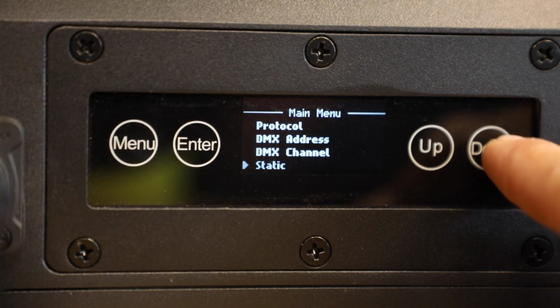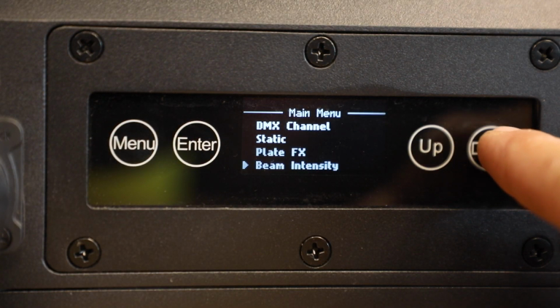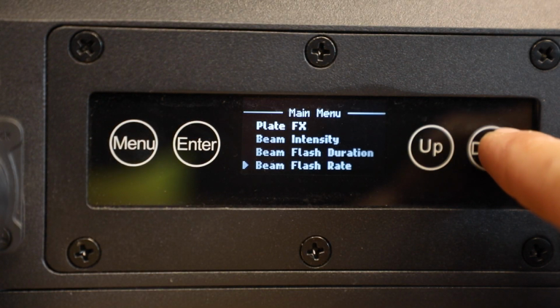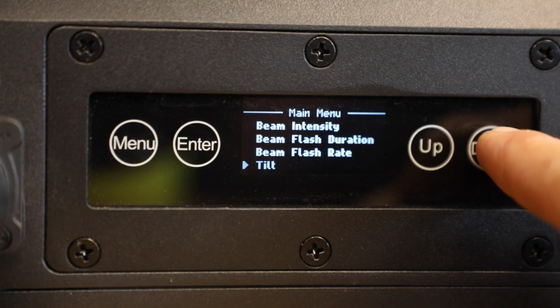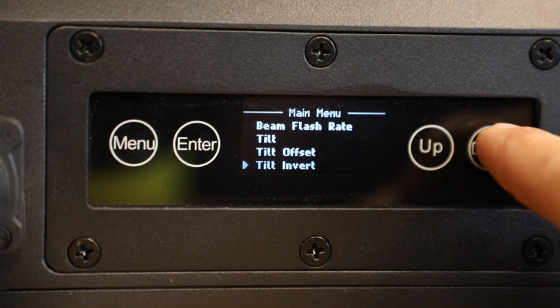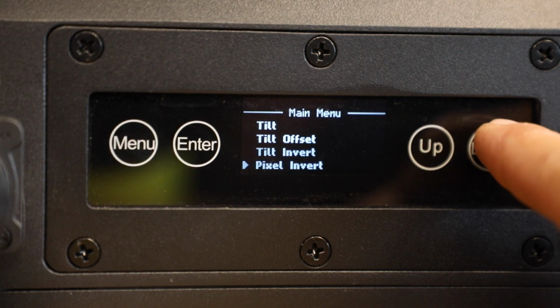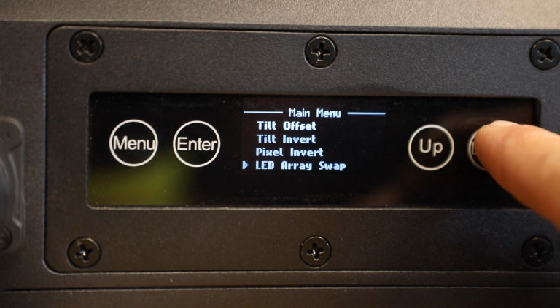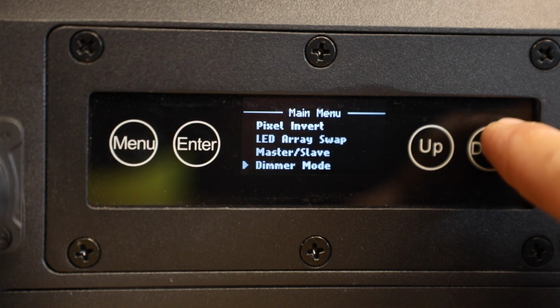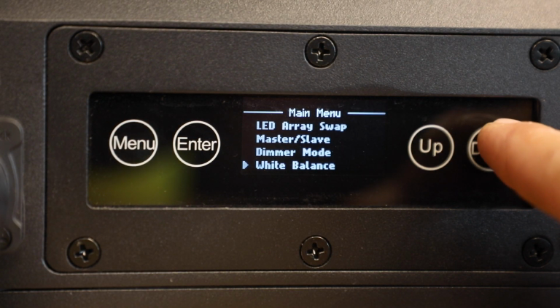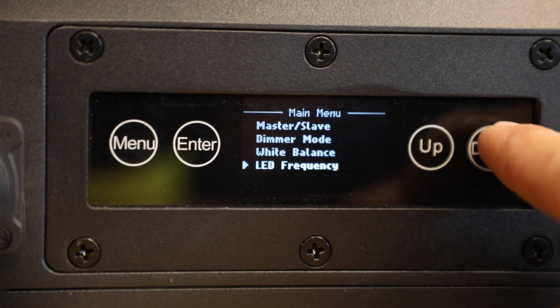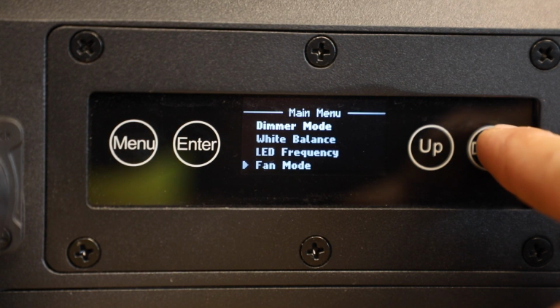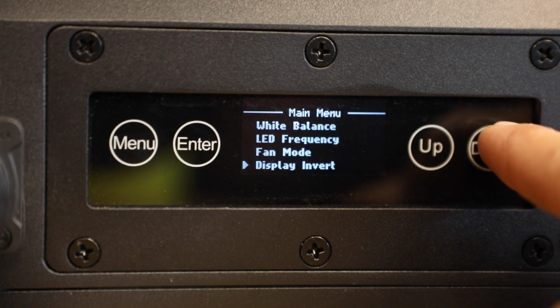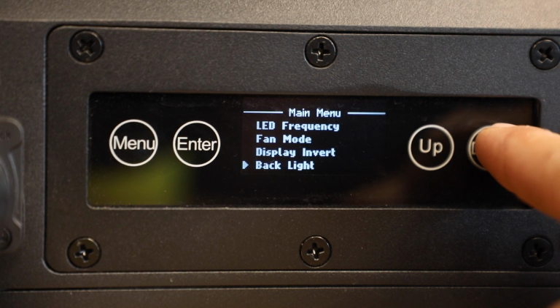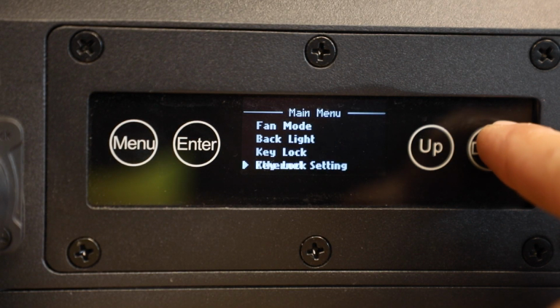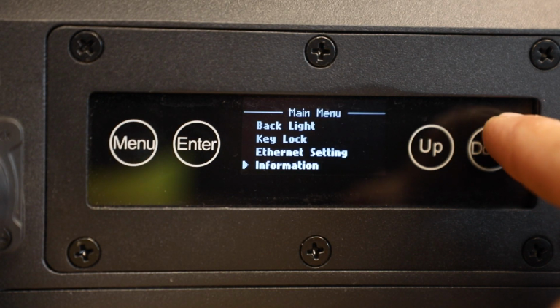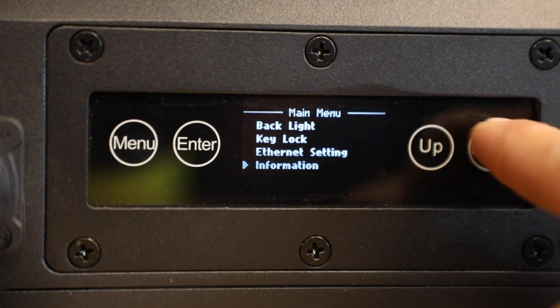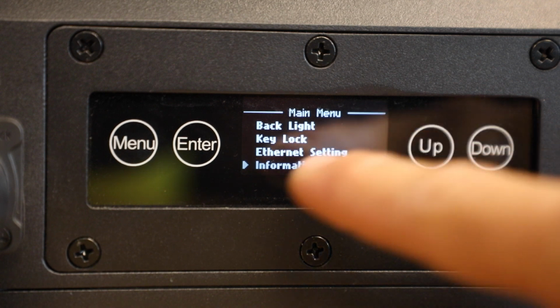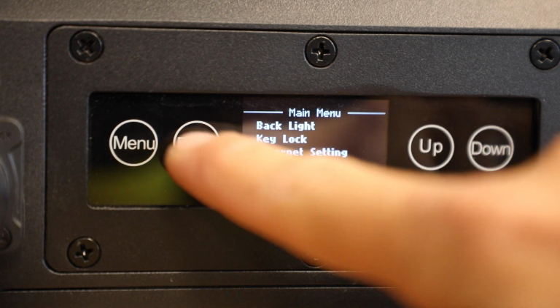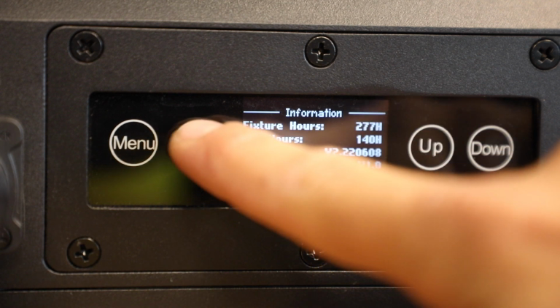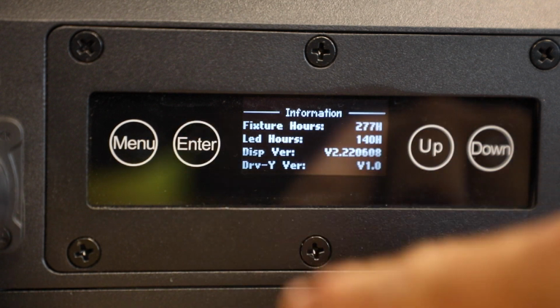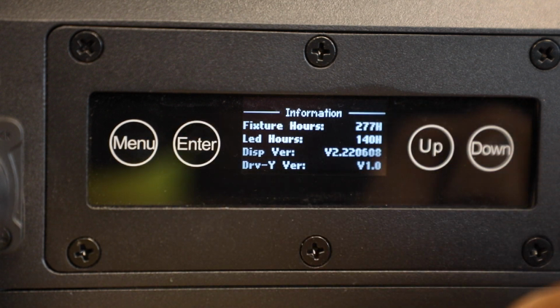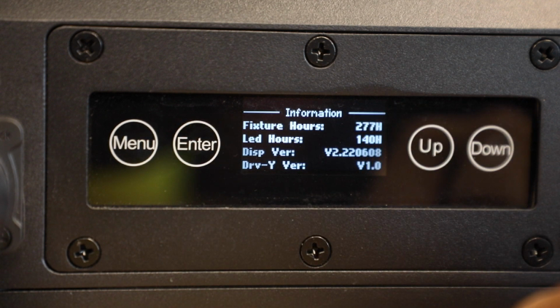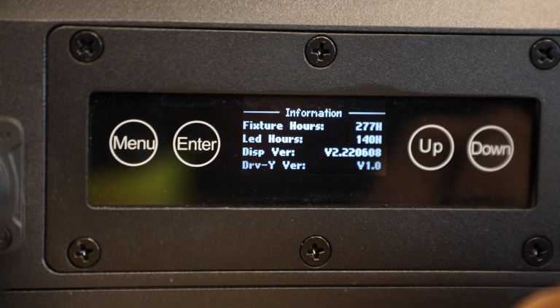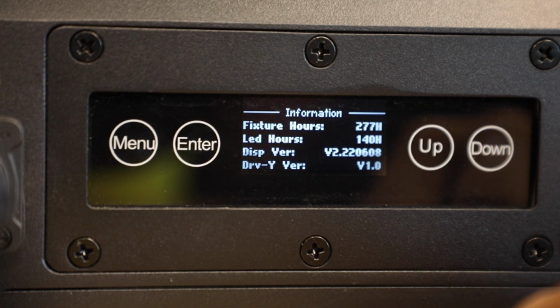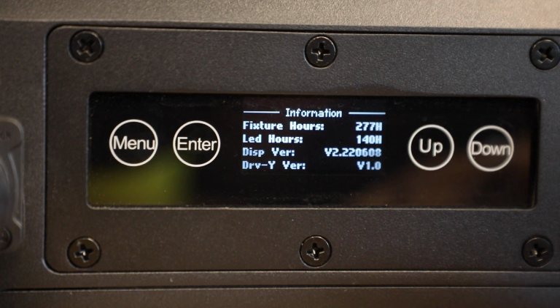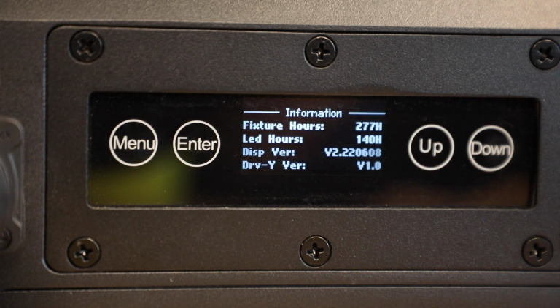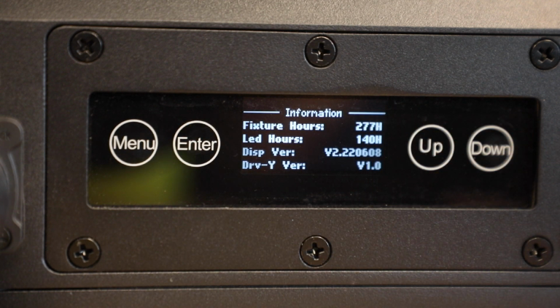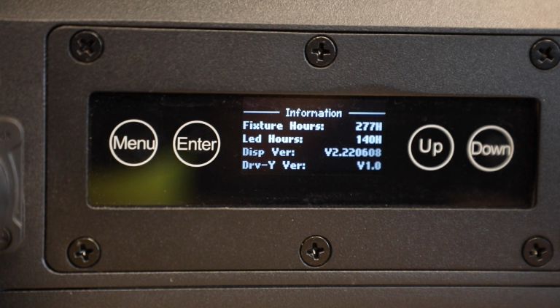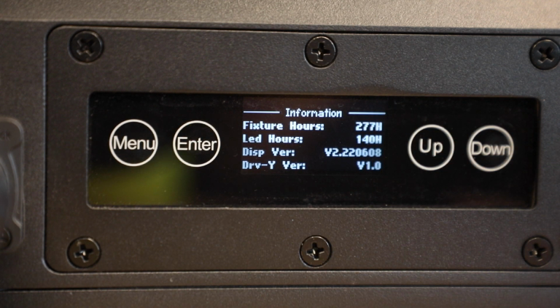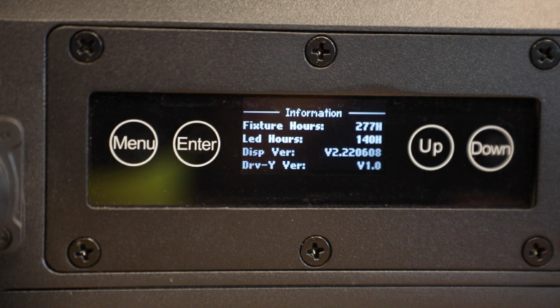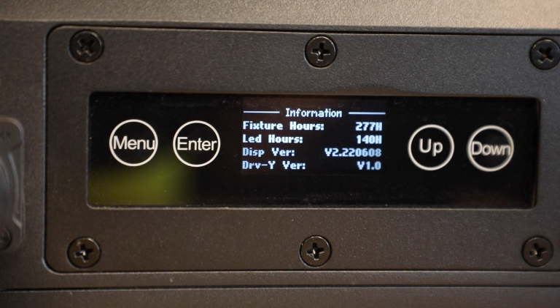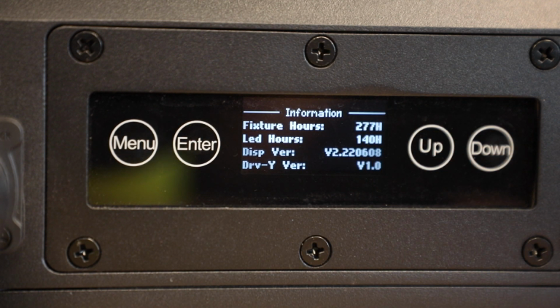Scrolling into the information menu we can see that this unit is at version 2.220608.